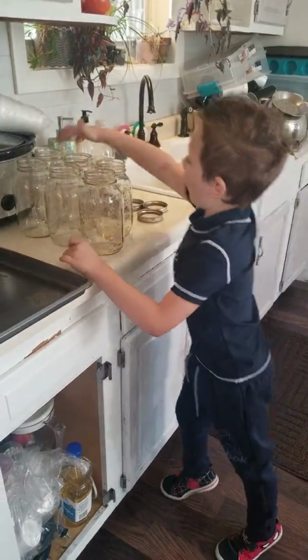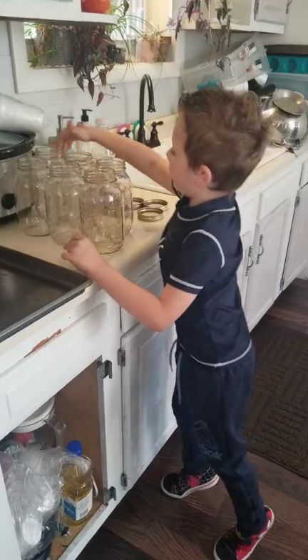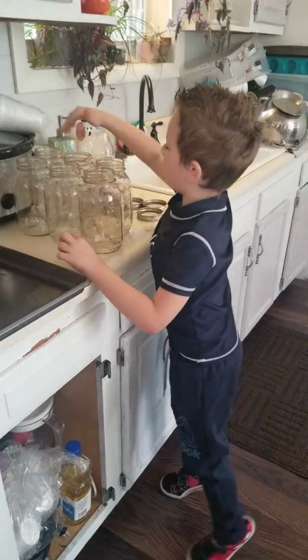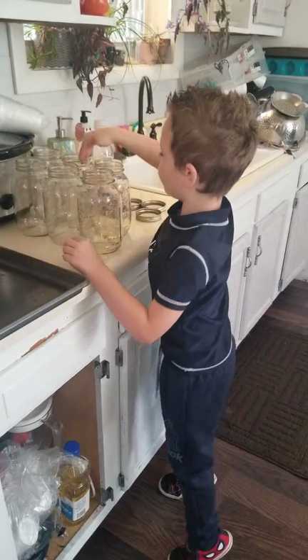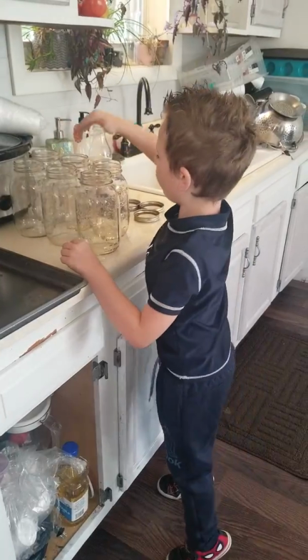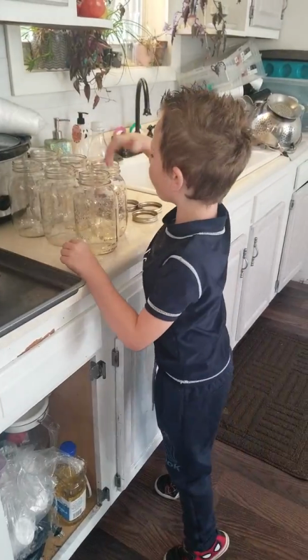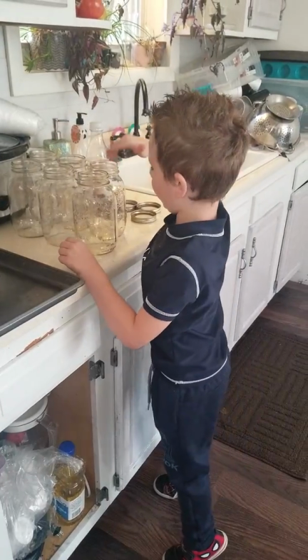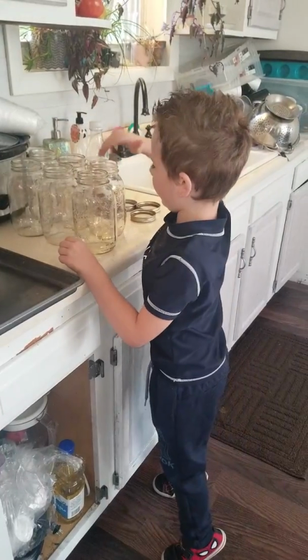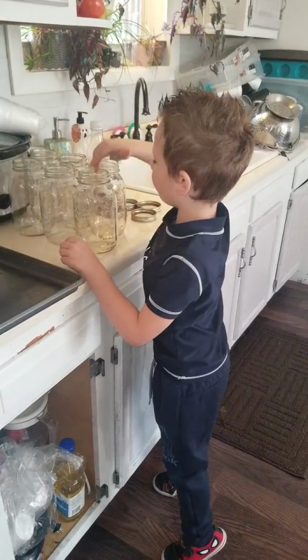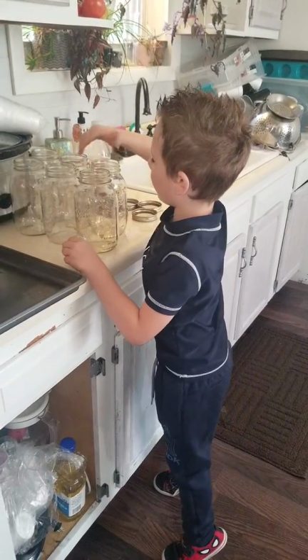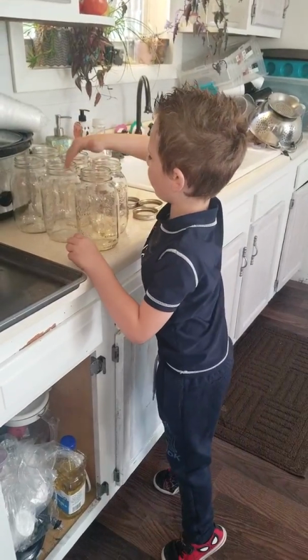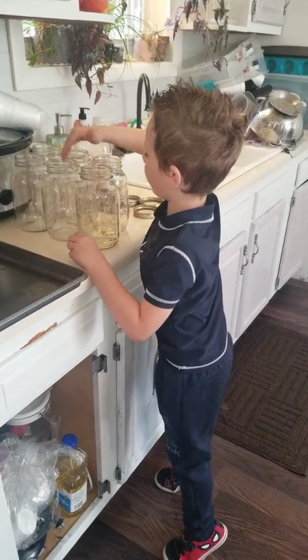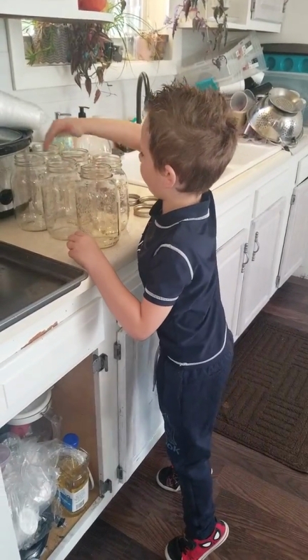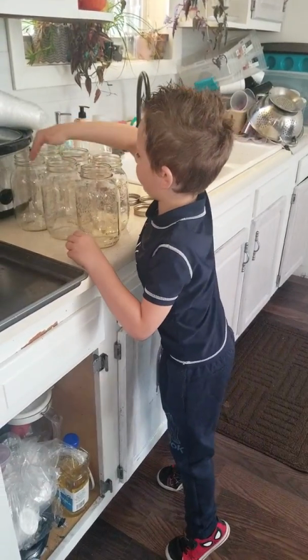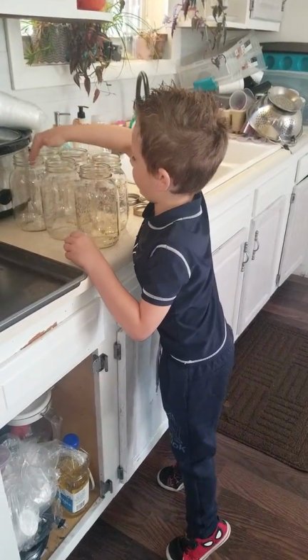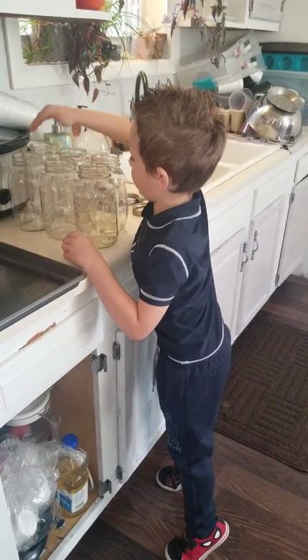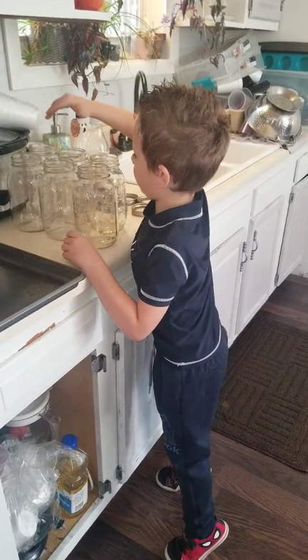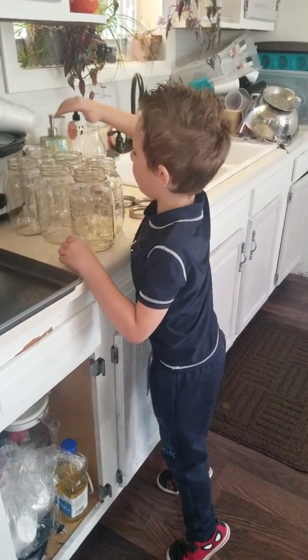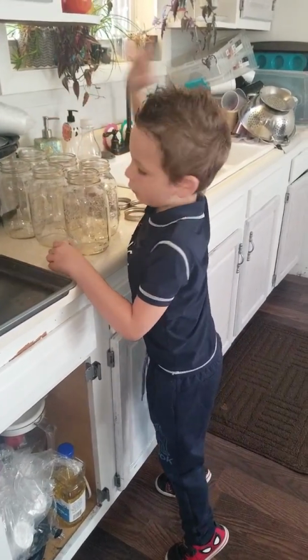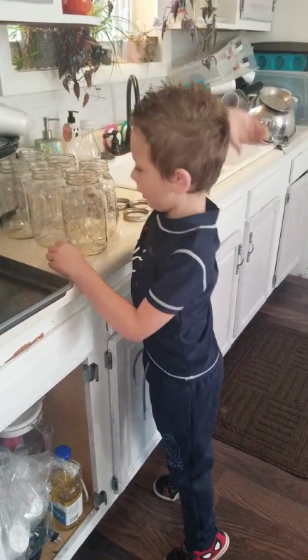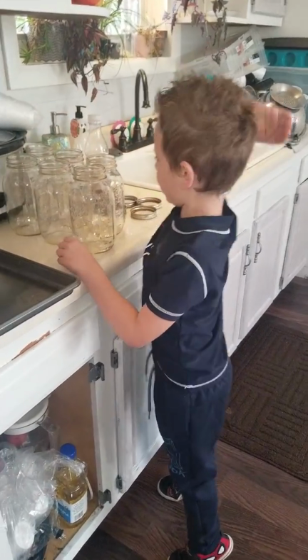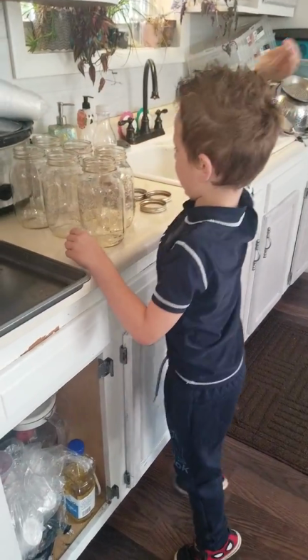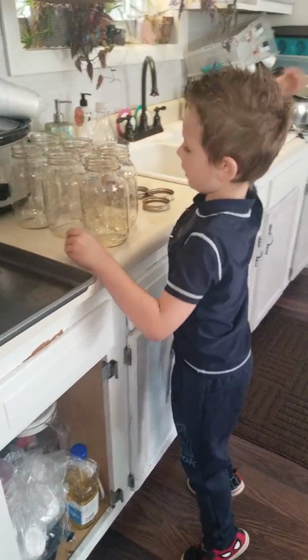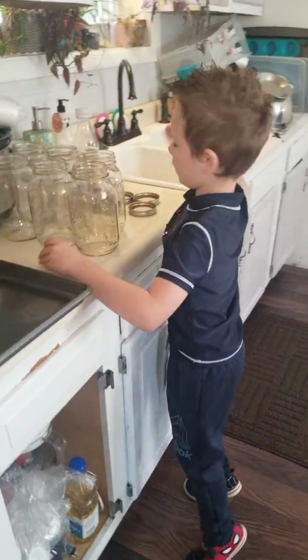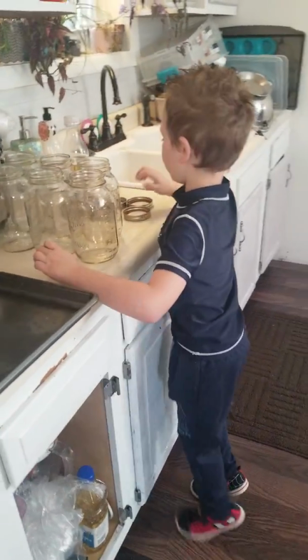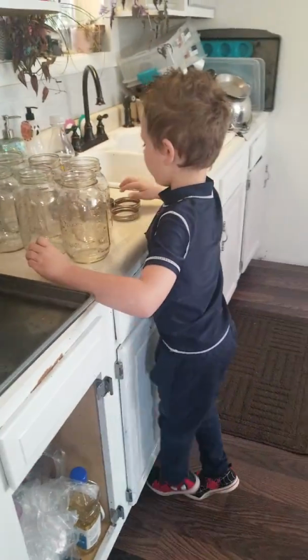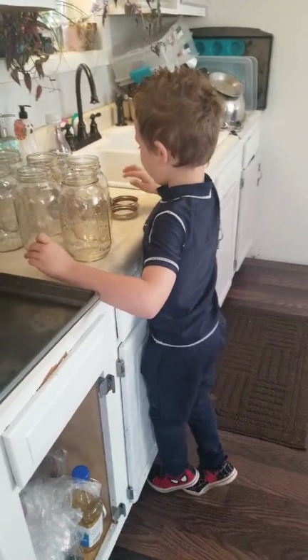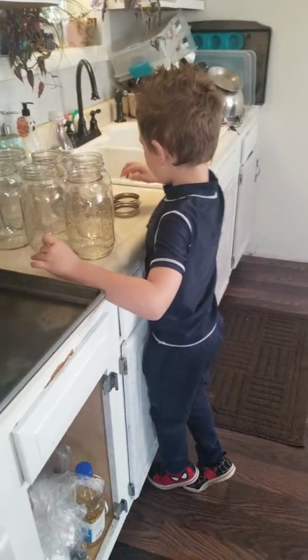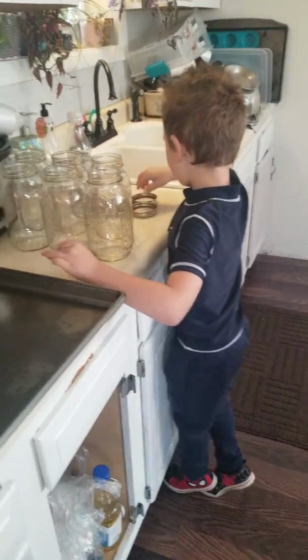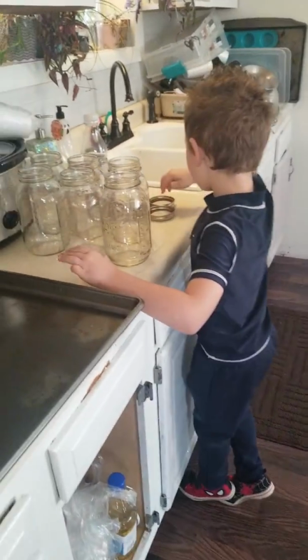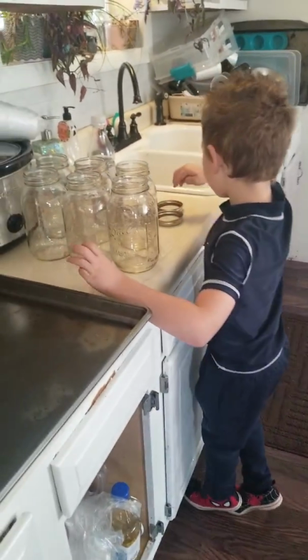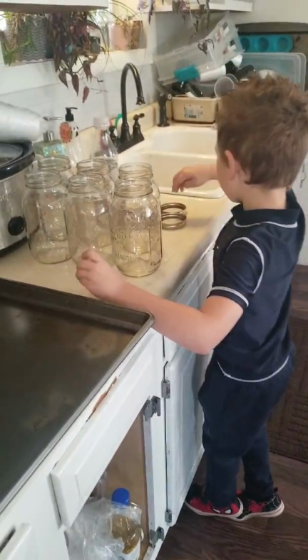One, two, three, four, five, six. Six. Six of them. Okay.